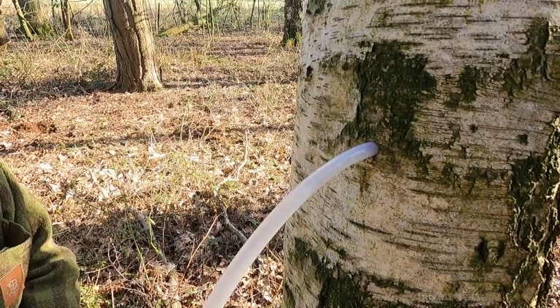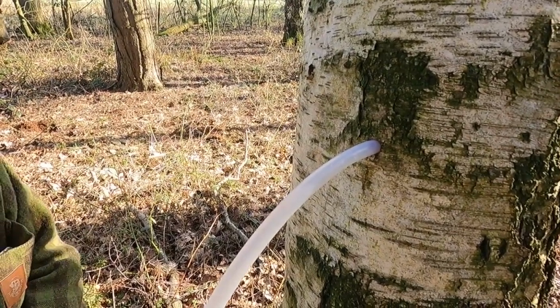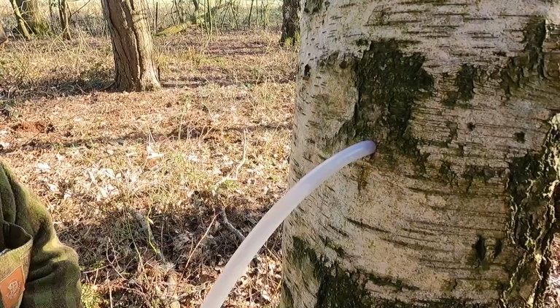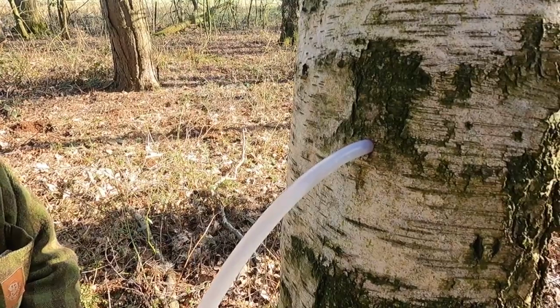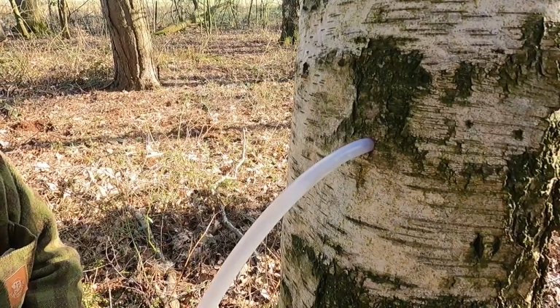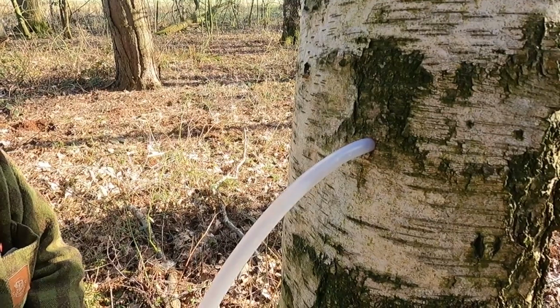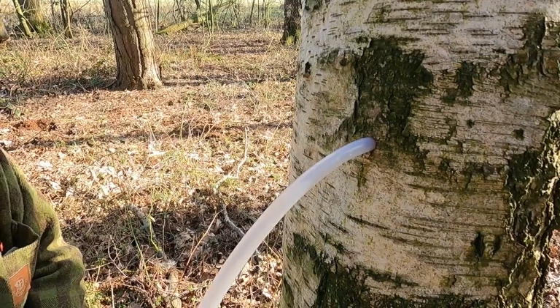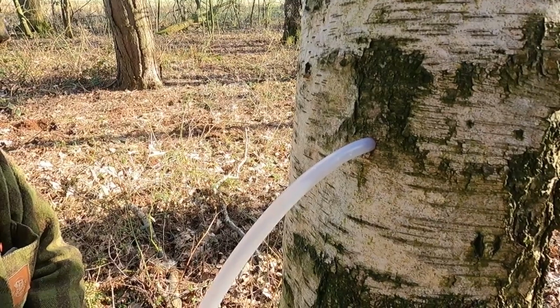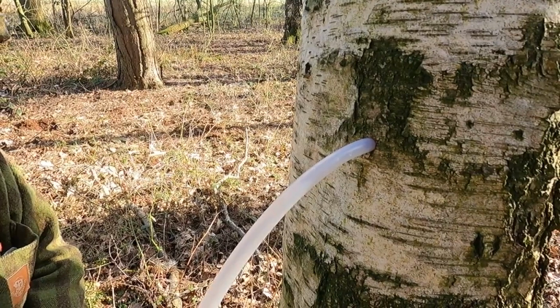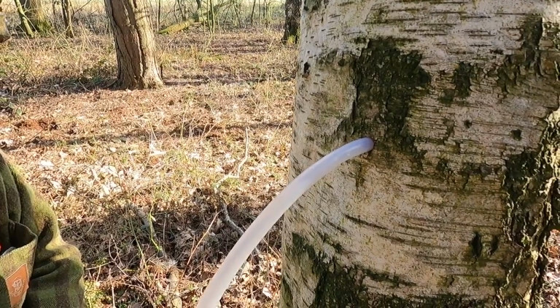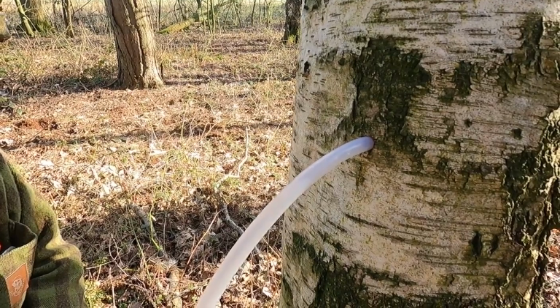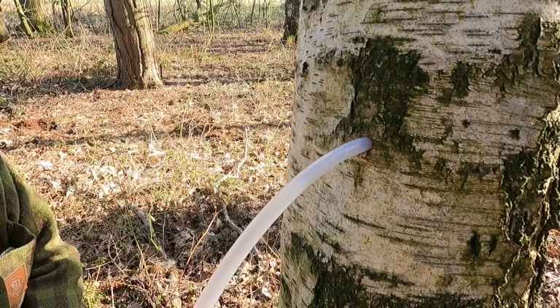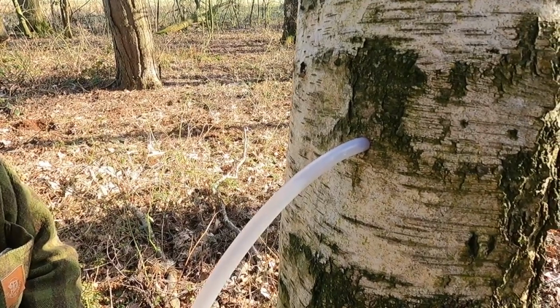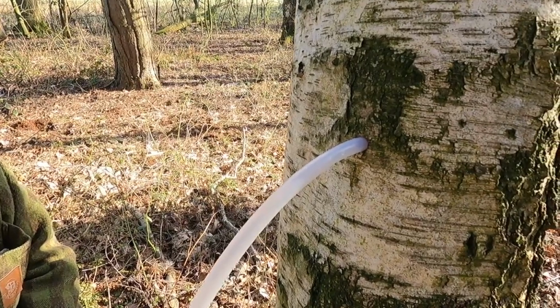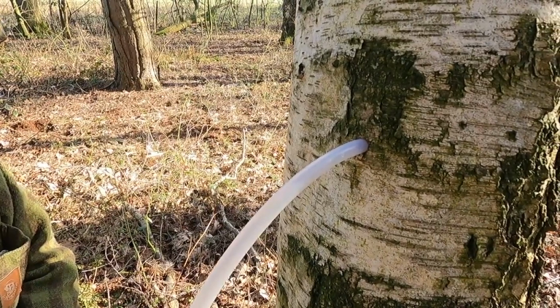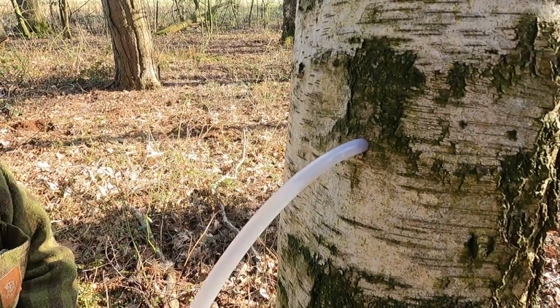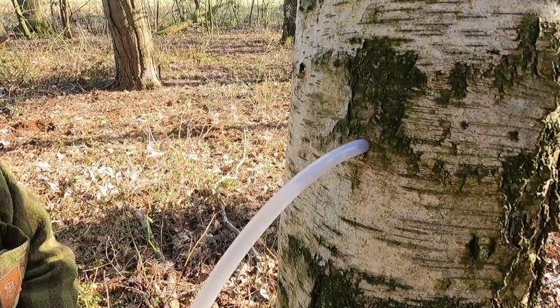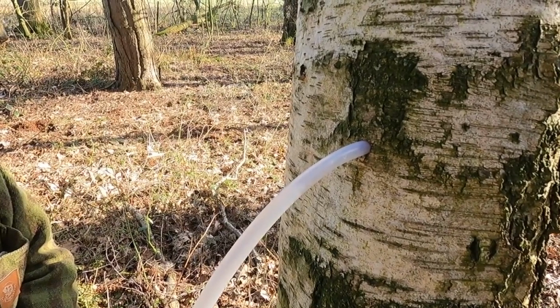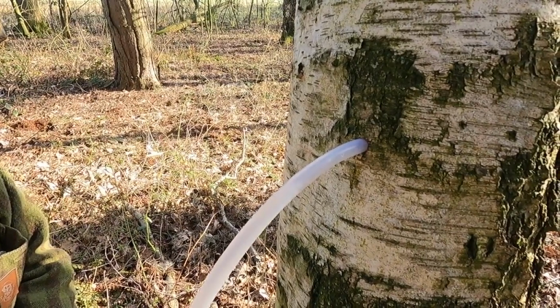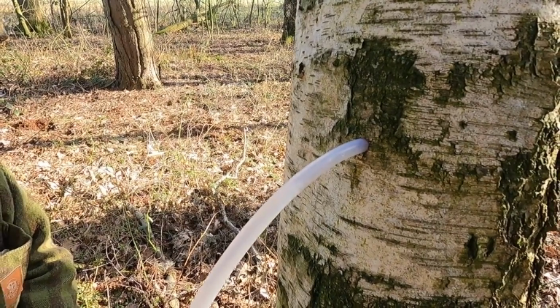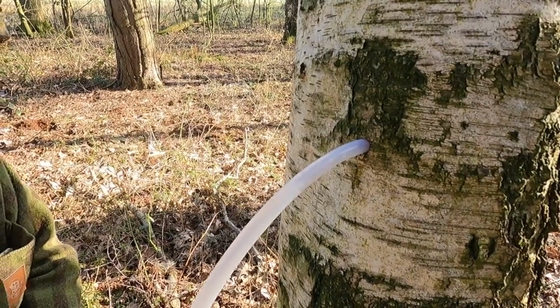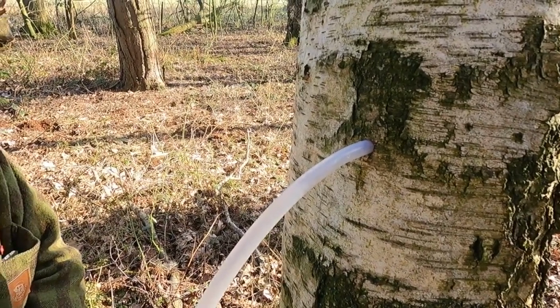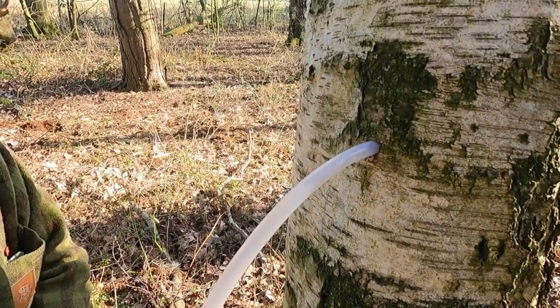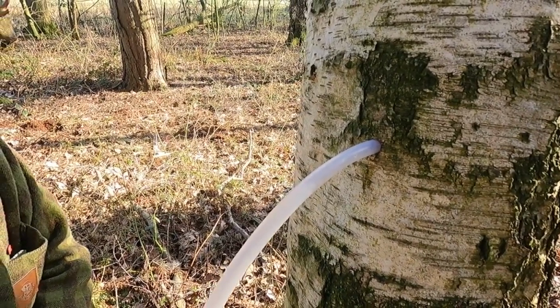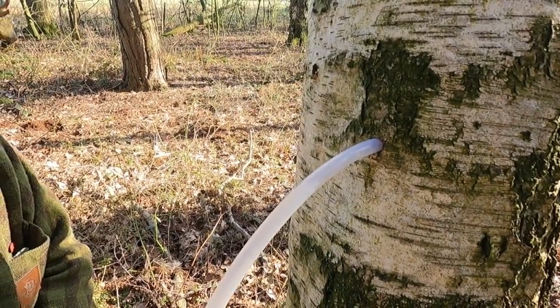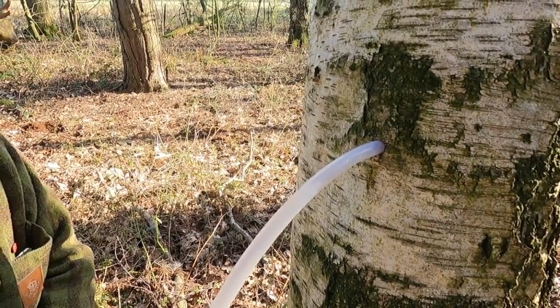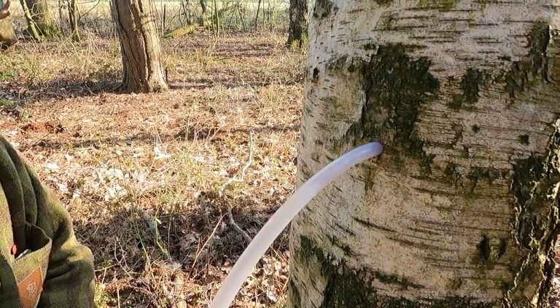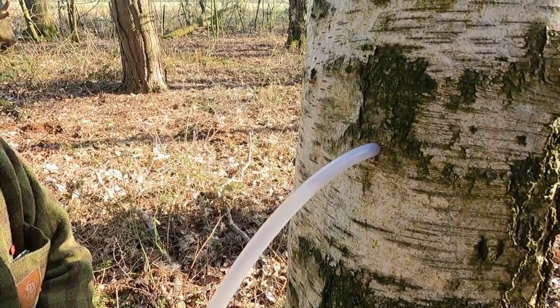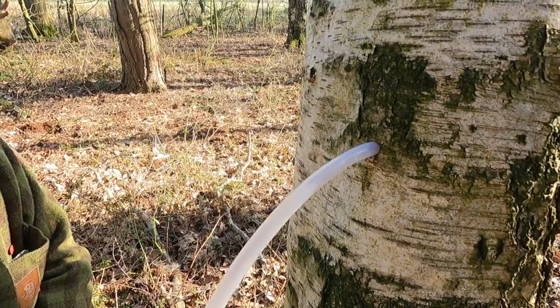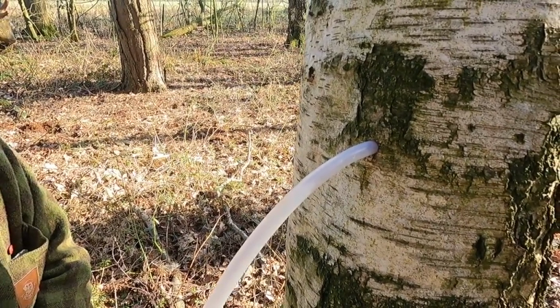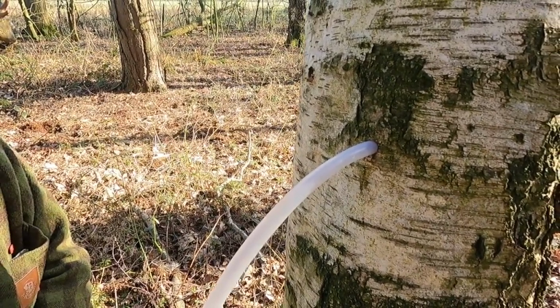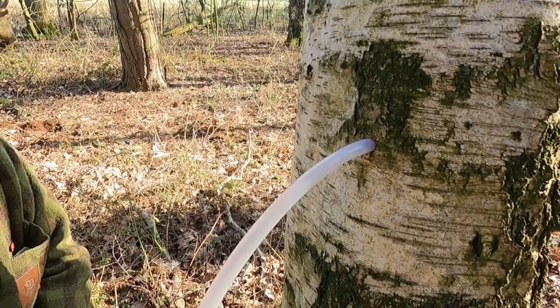We're definitely going to get a gallon overnight. We'll come back to this tomorrow and collect our sap and use it to make wine or syrup or any number of things.